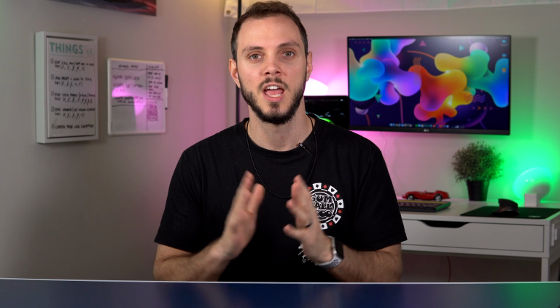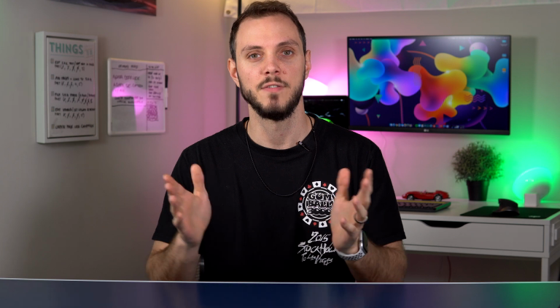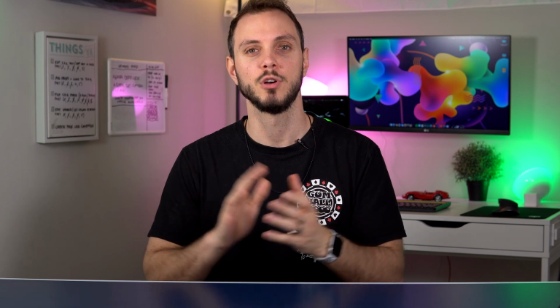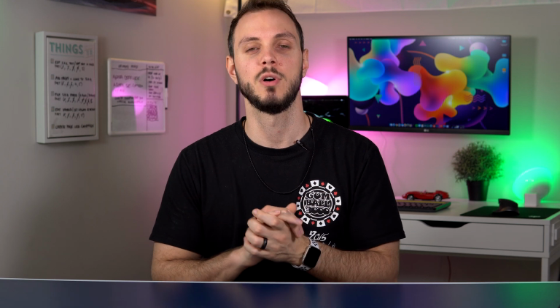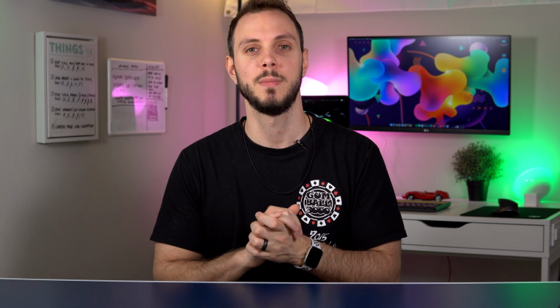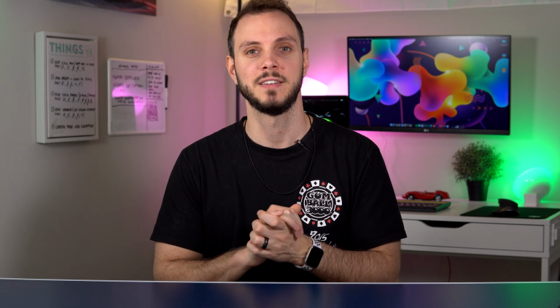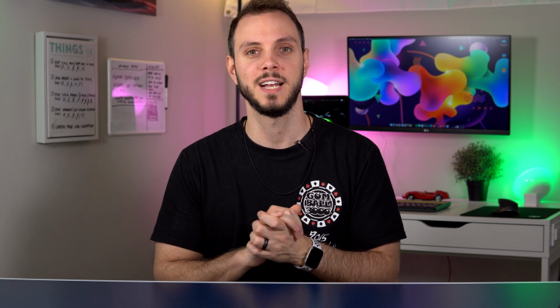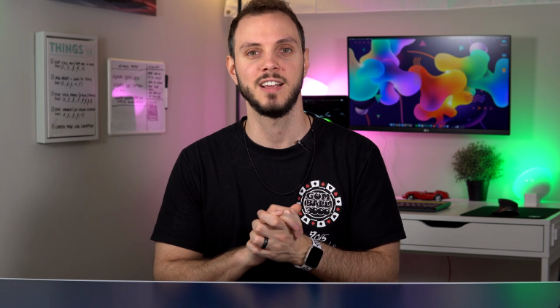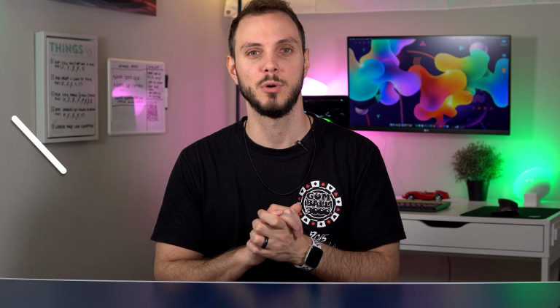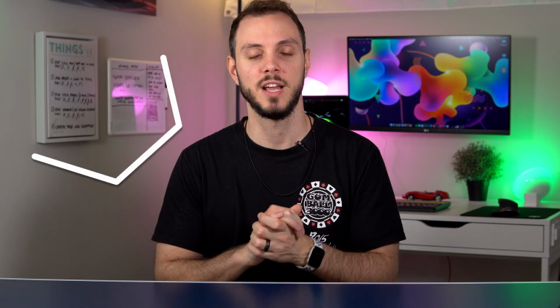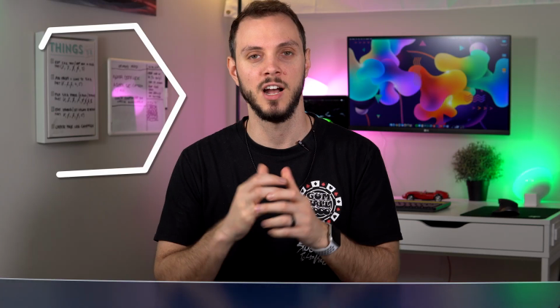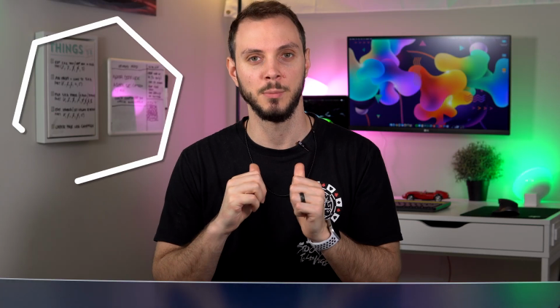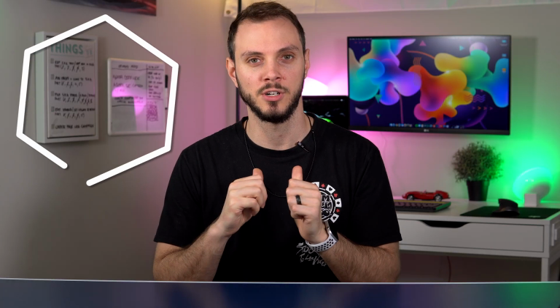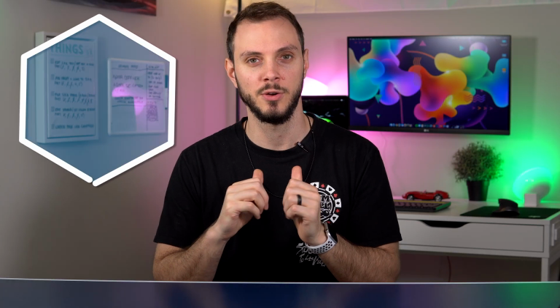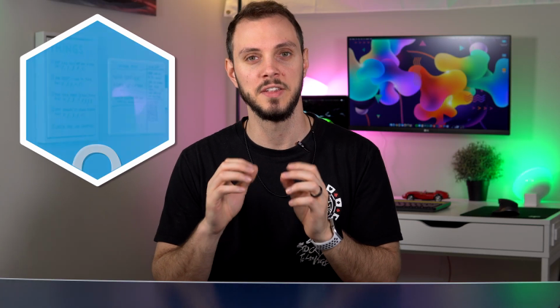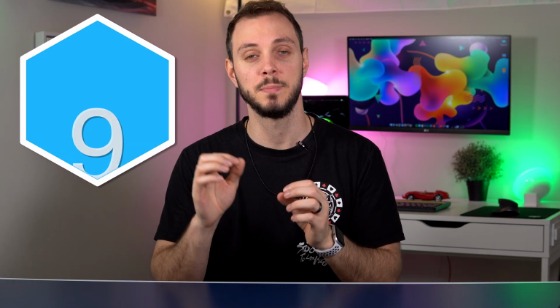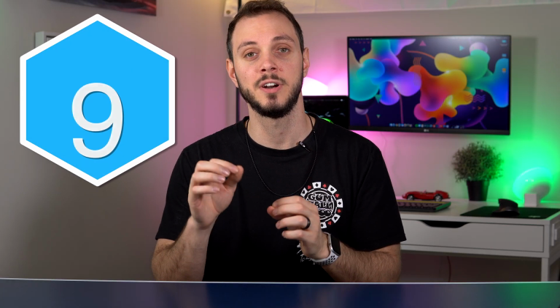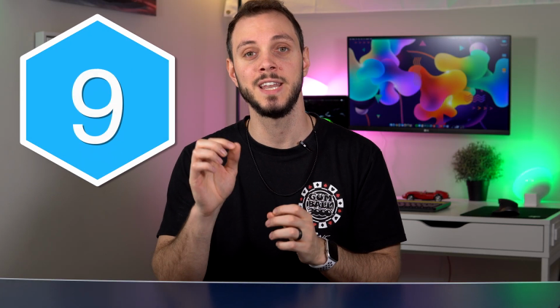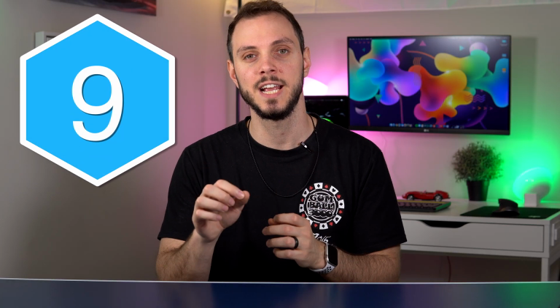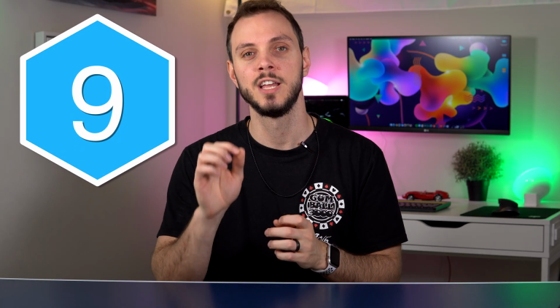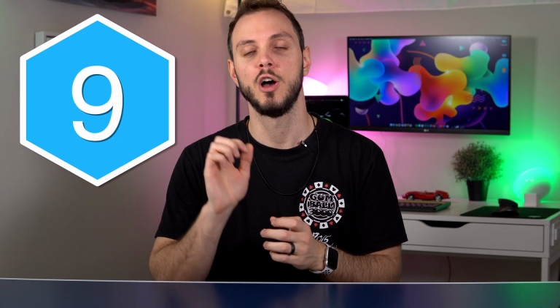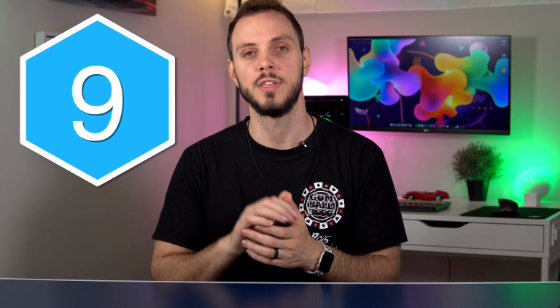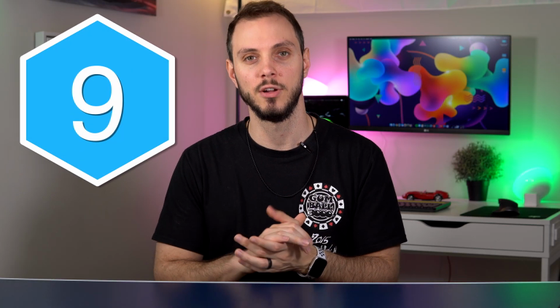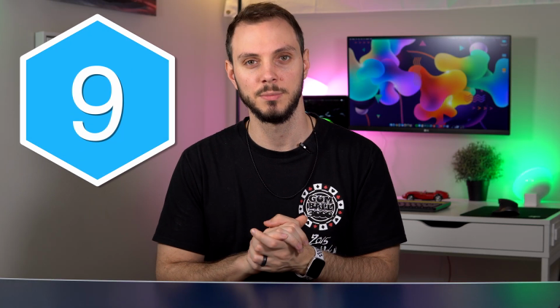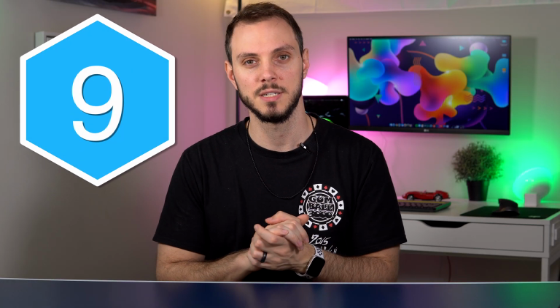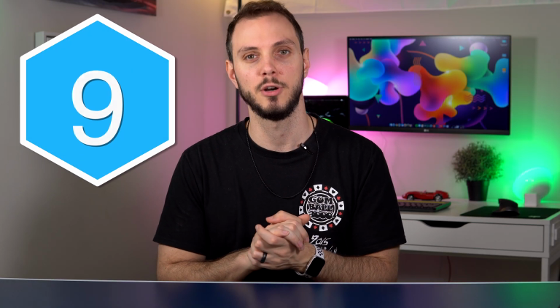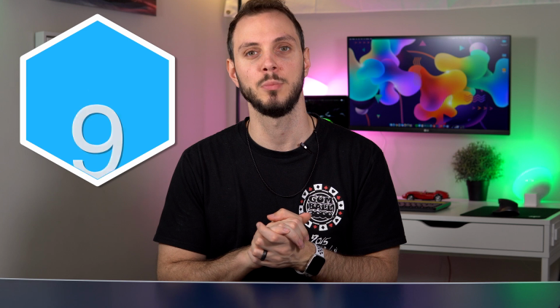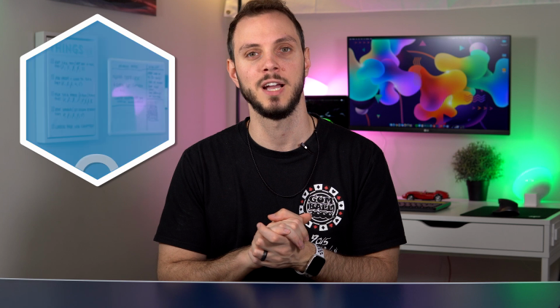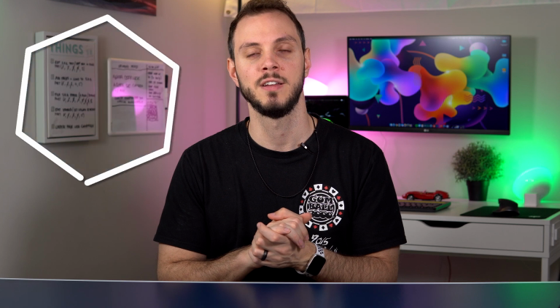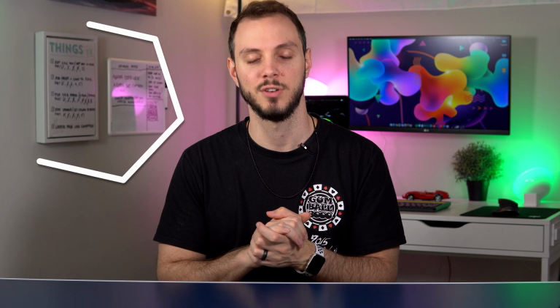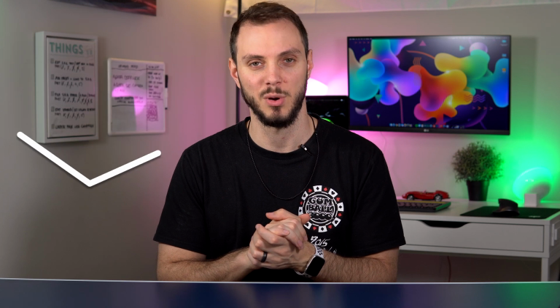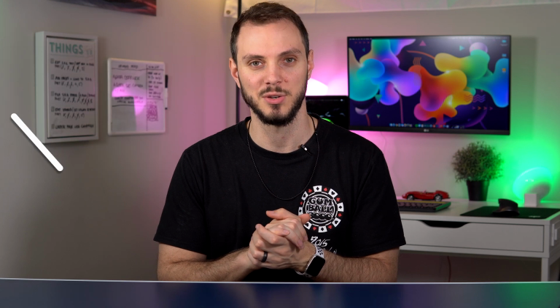Hey folks, welcome back to Tech, Tech and More Tech. I'm Carlo and this is part 9 of the Ultimate Smart Home Guide for 2020.